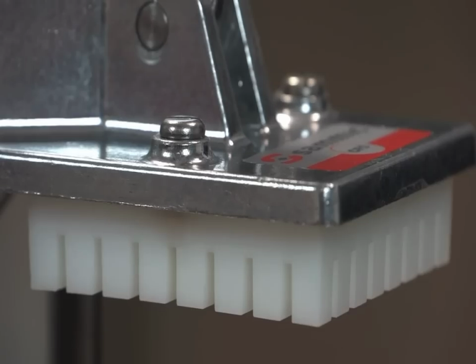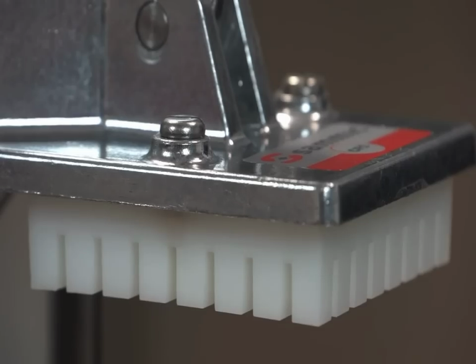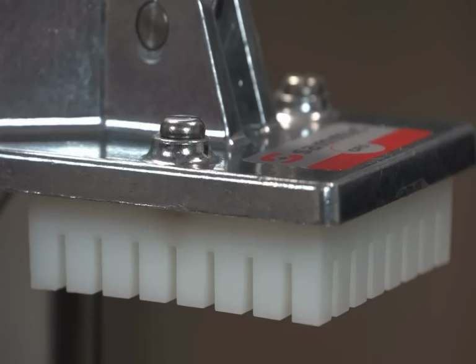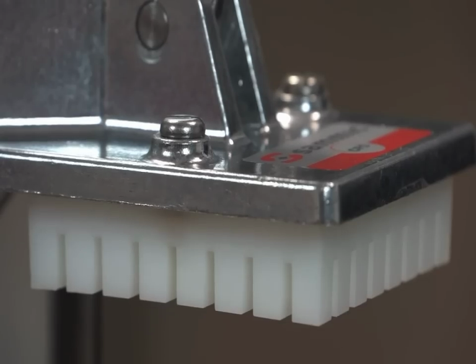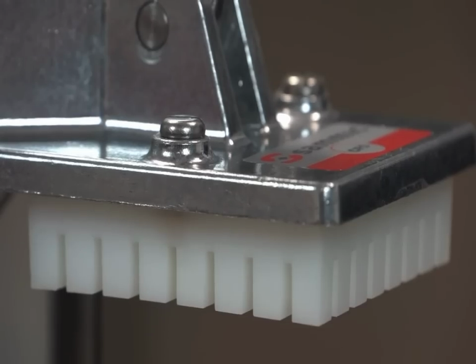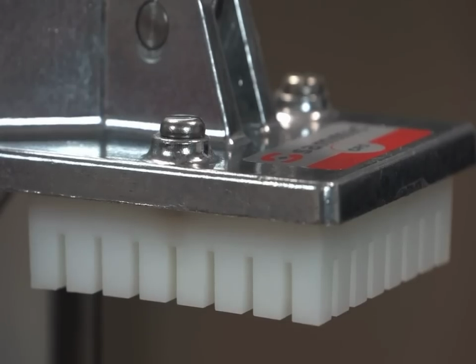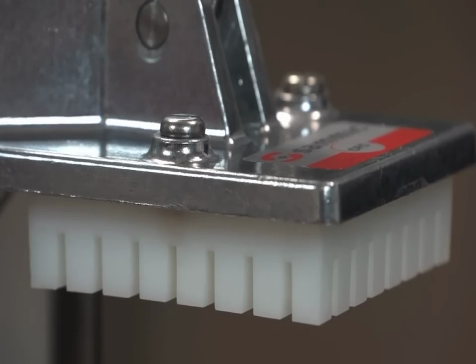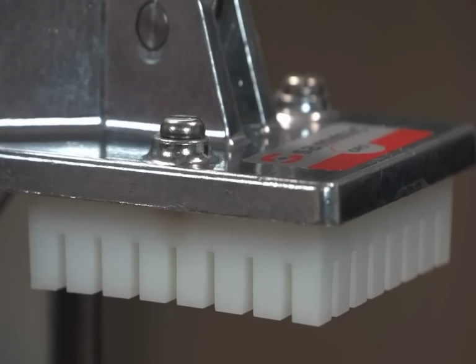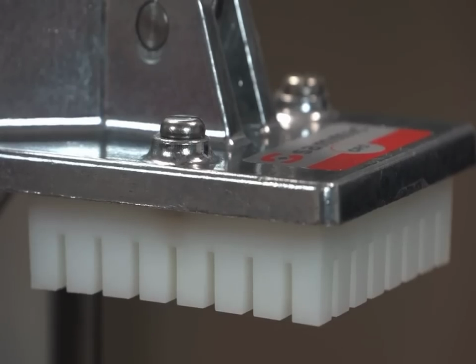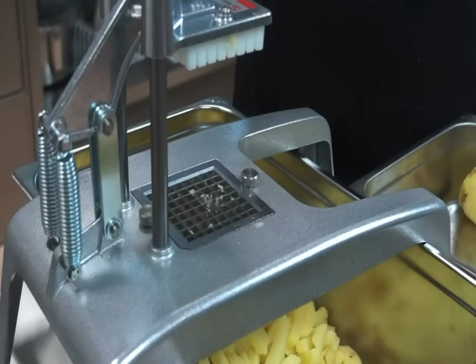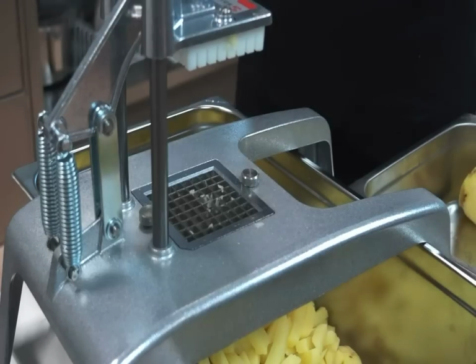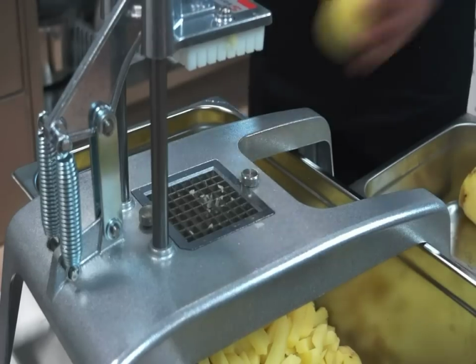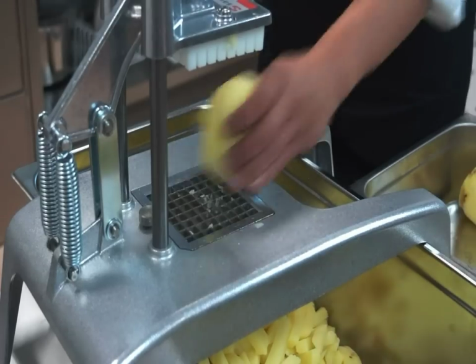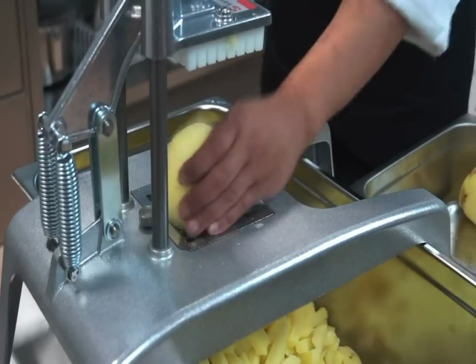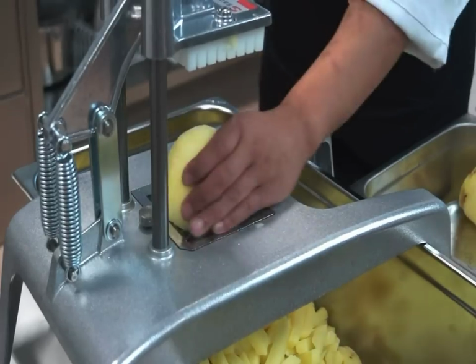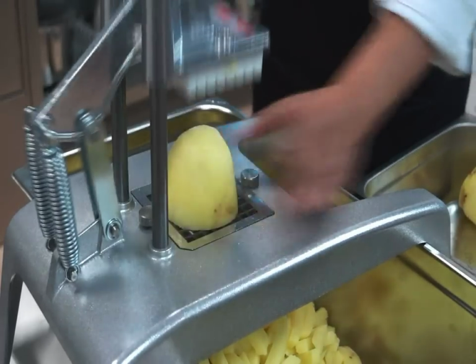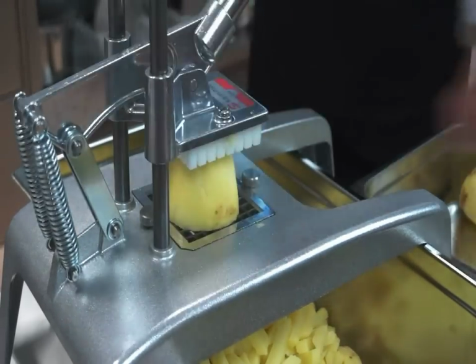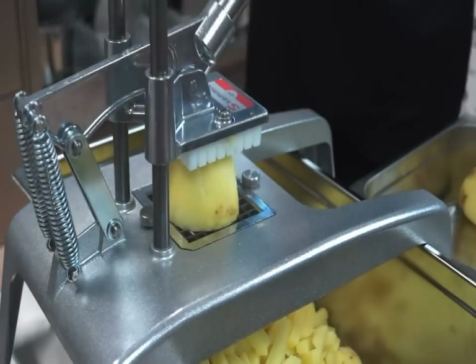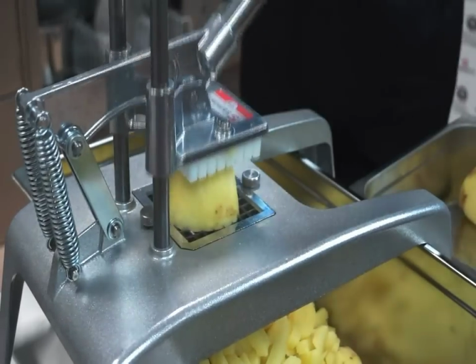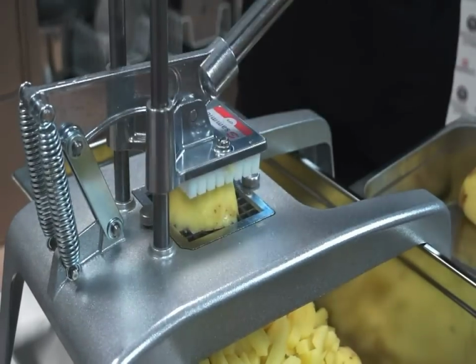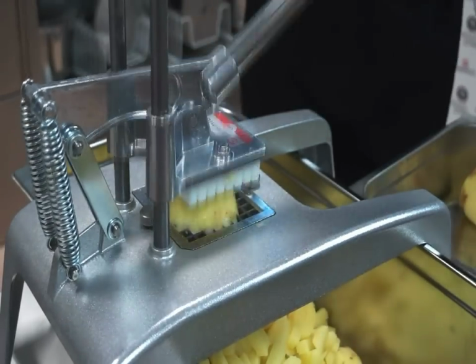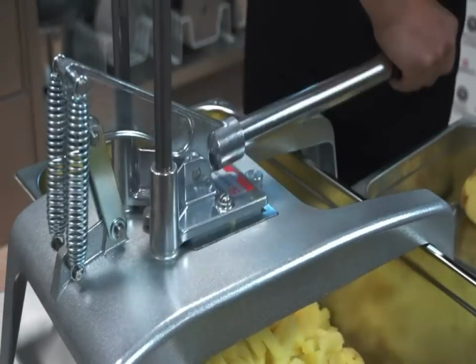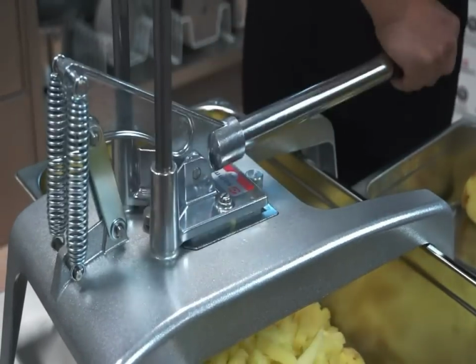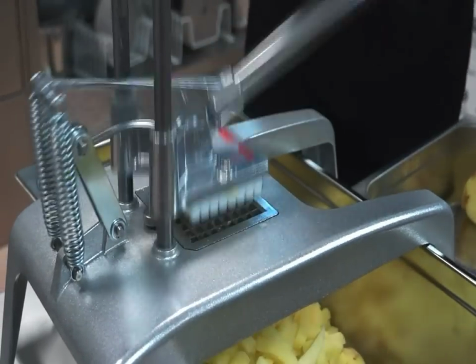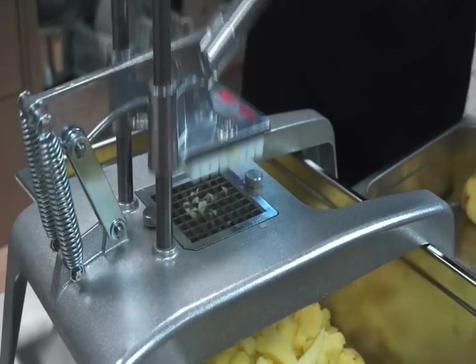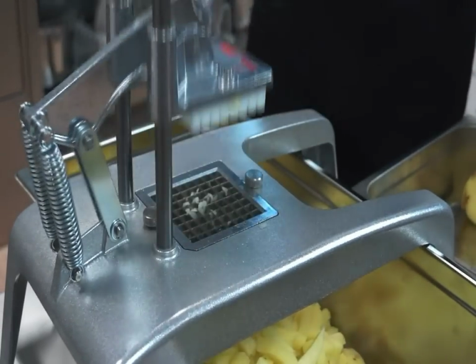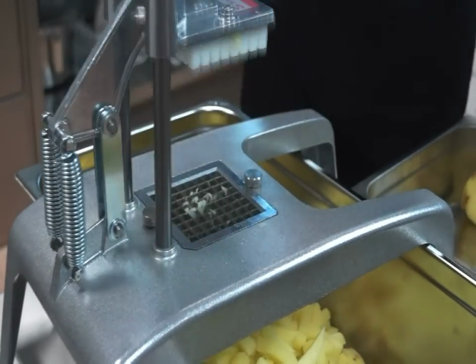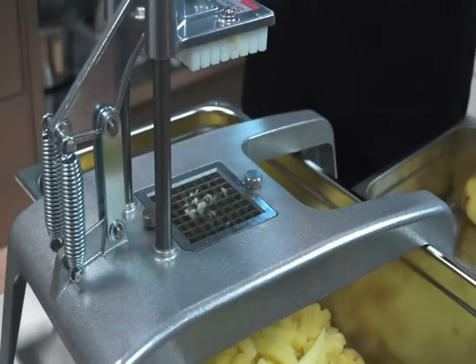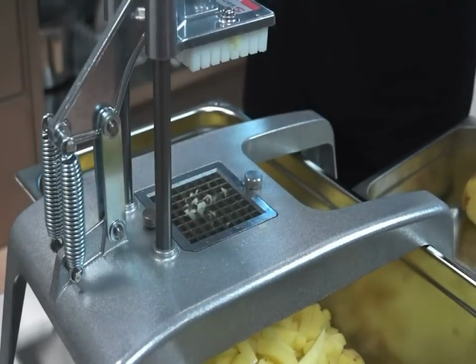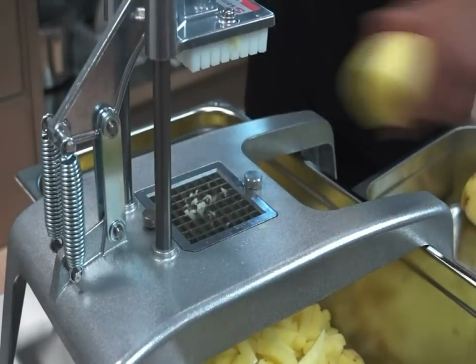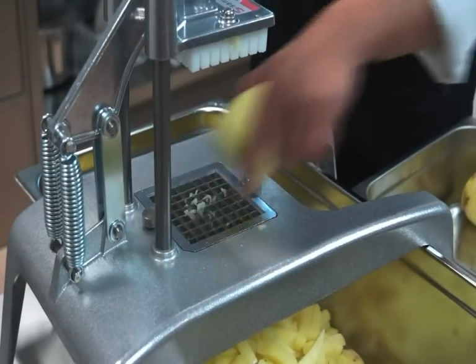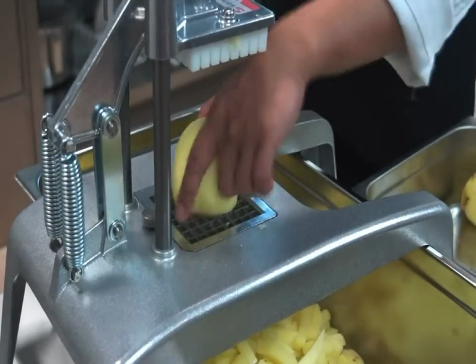The lever operated pushers situated on the top side of the hand chipping machine ejects the chips and releases the grid.